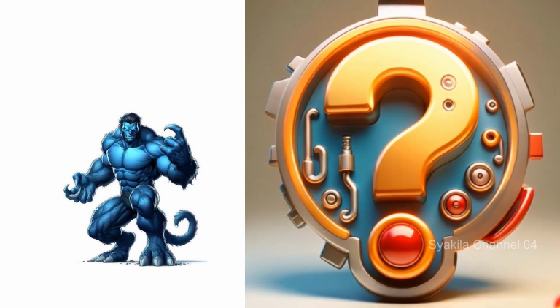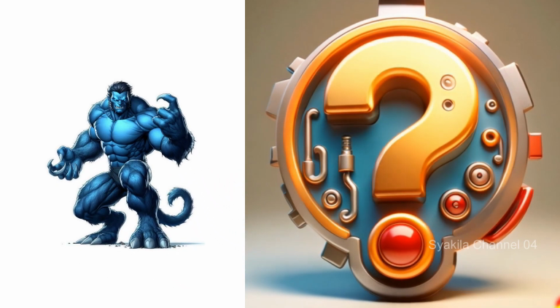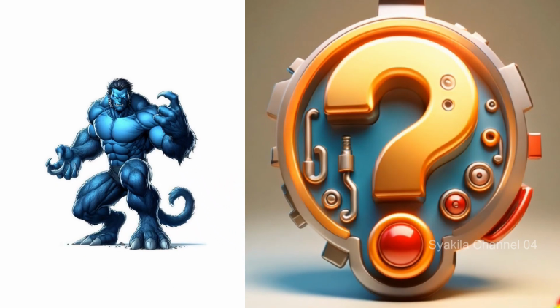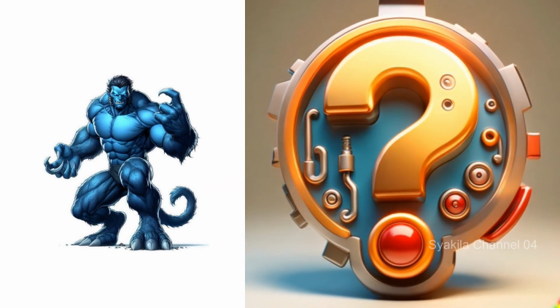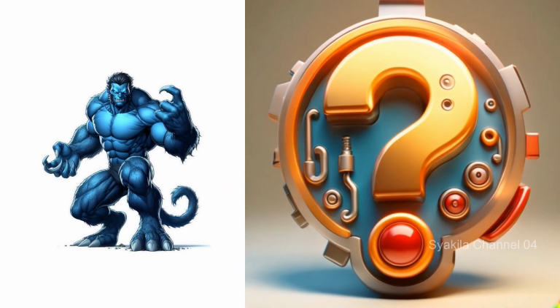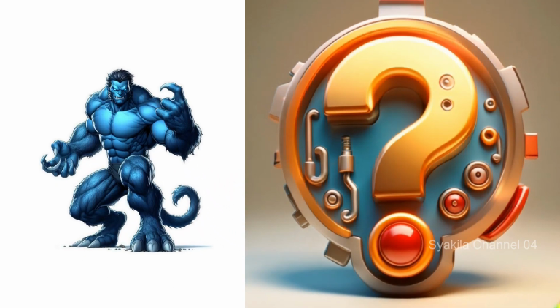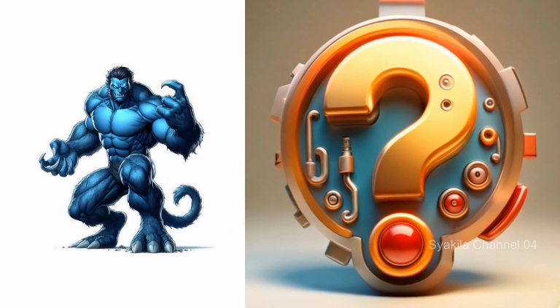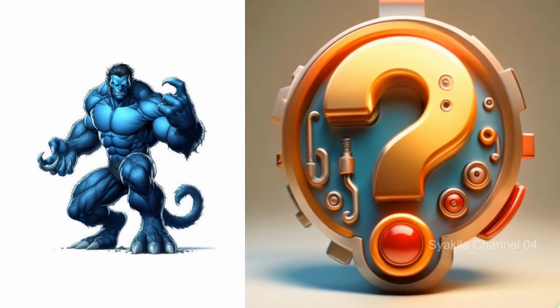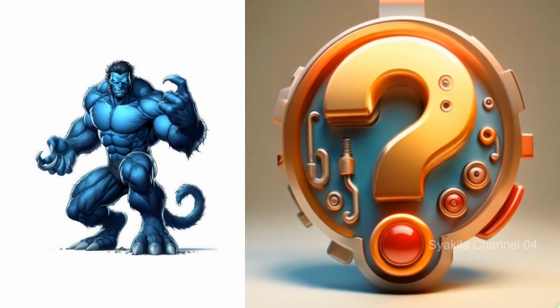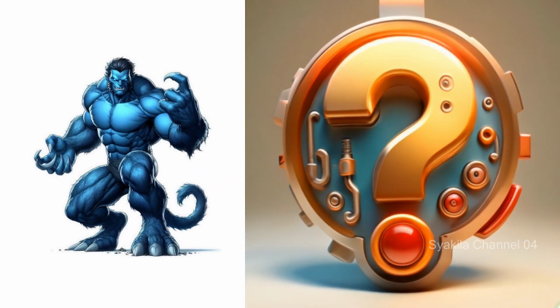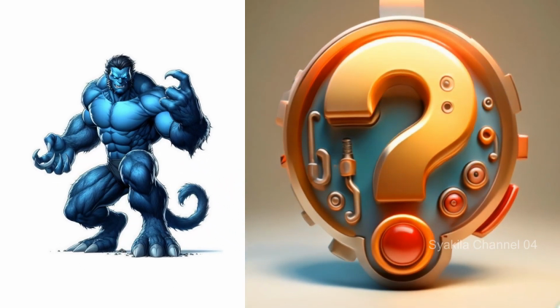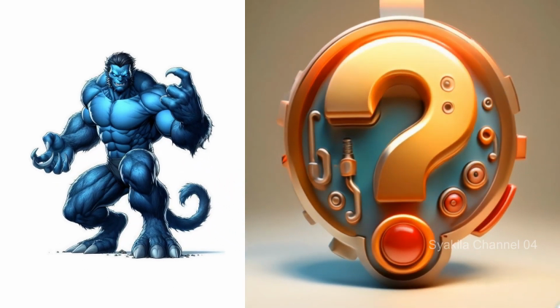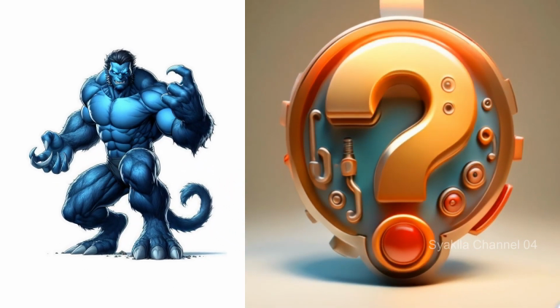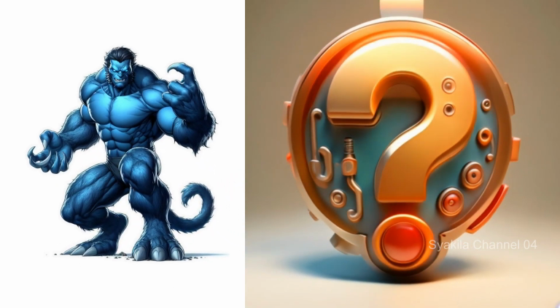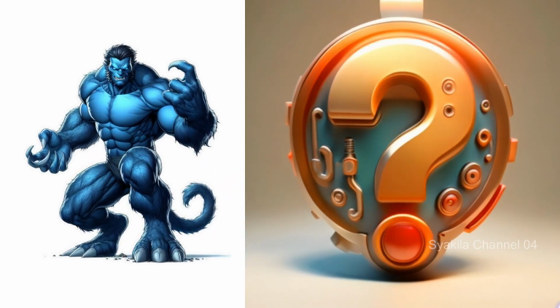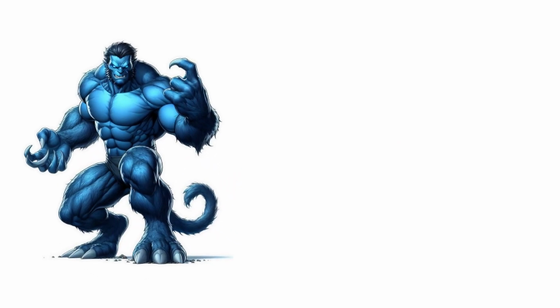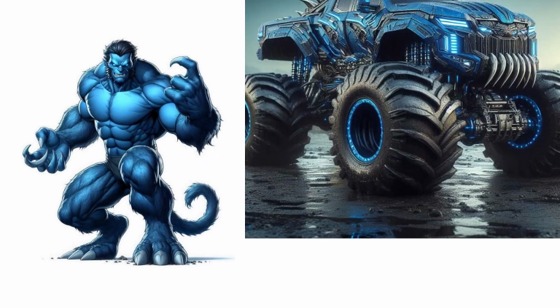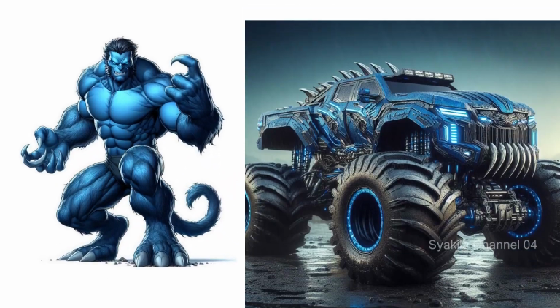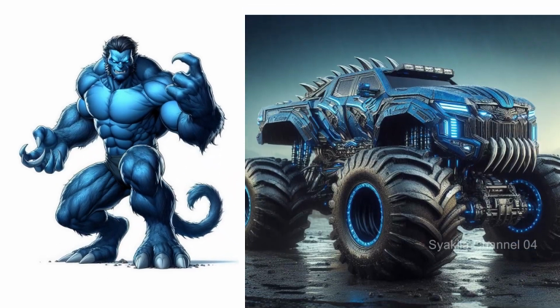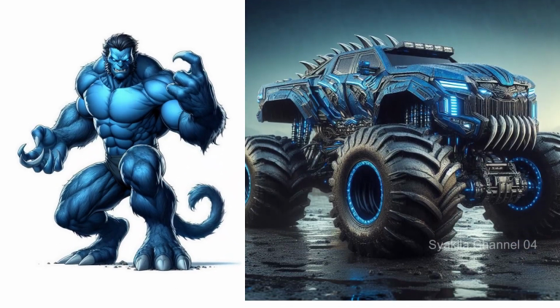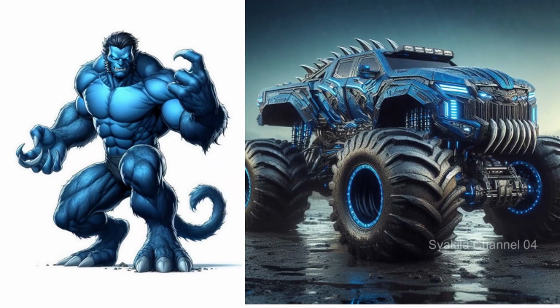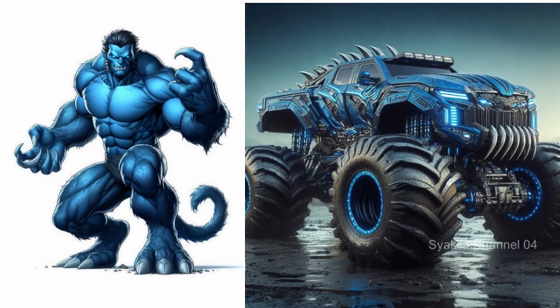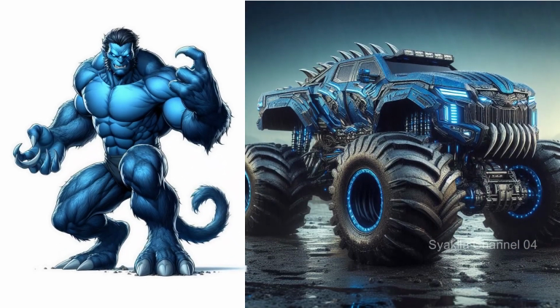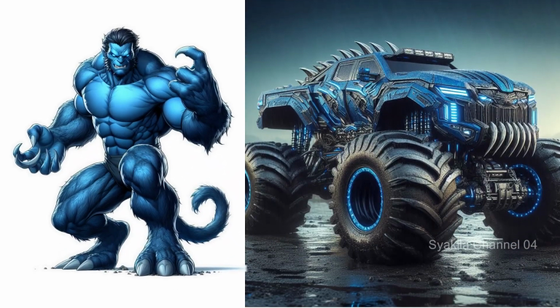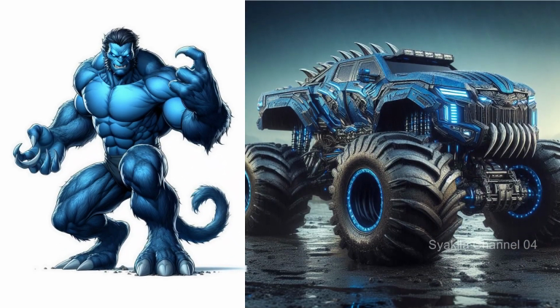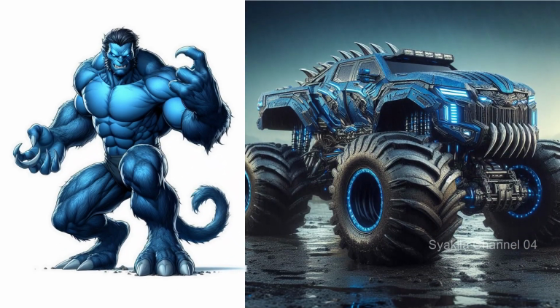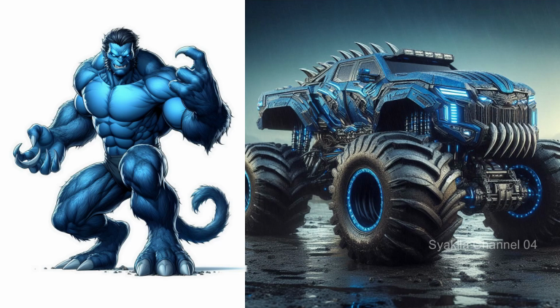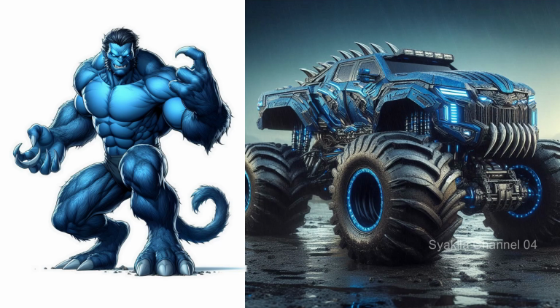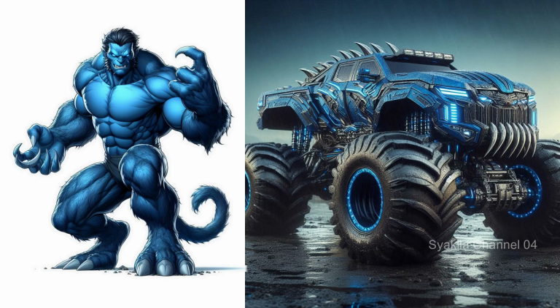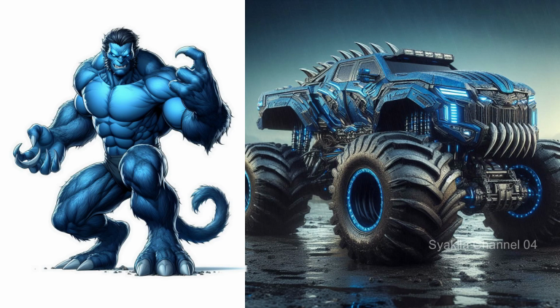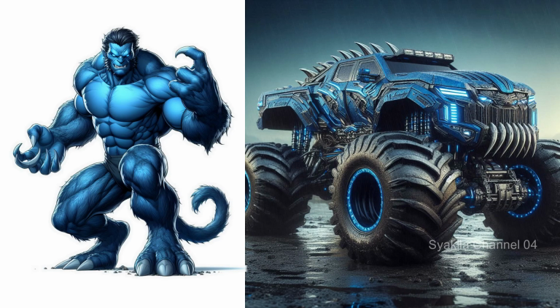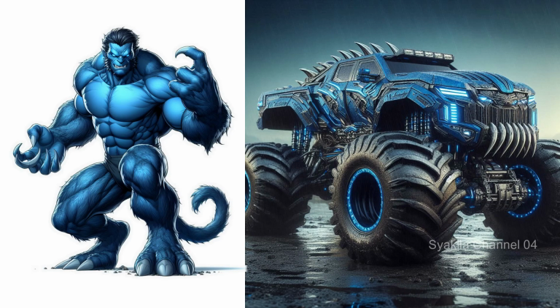The Beast transformation into monster truck. This is a cool blue, isn't it?